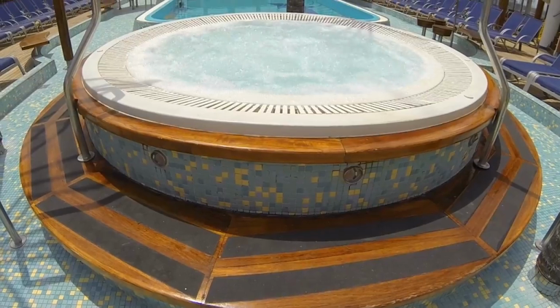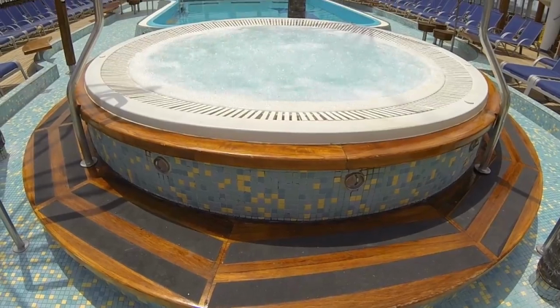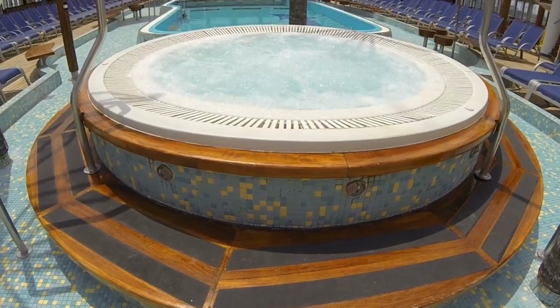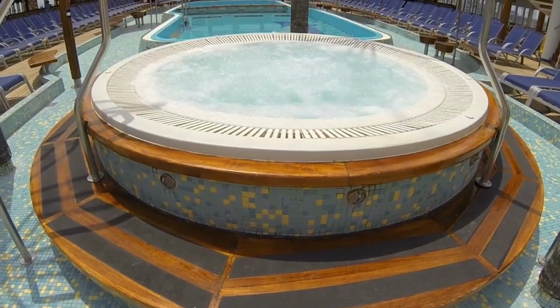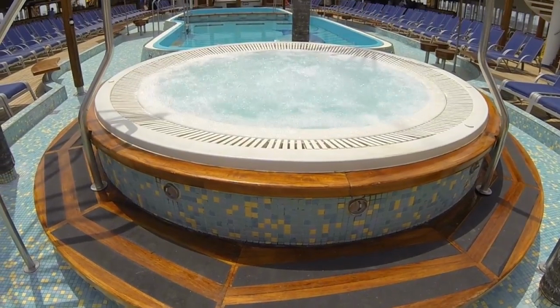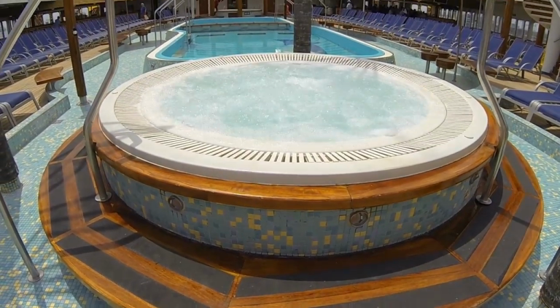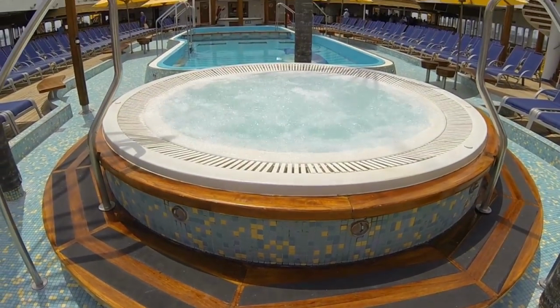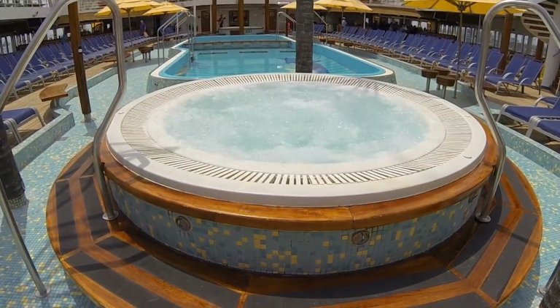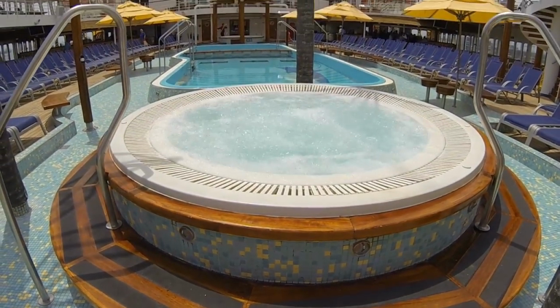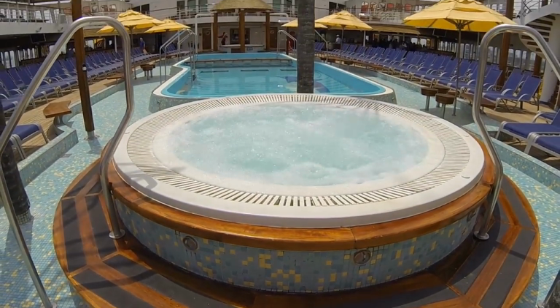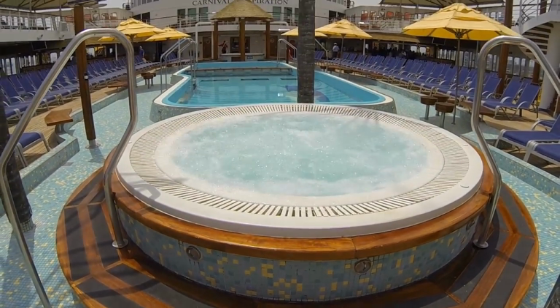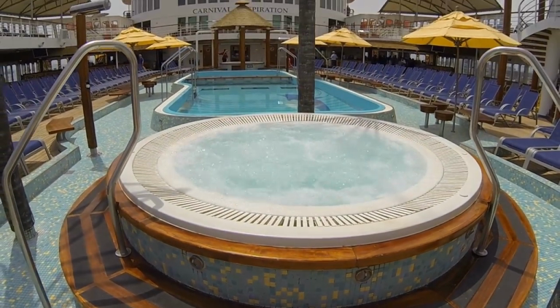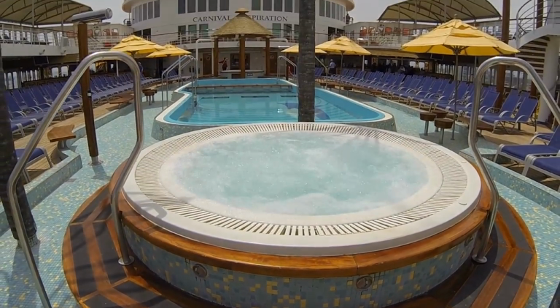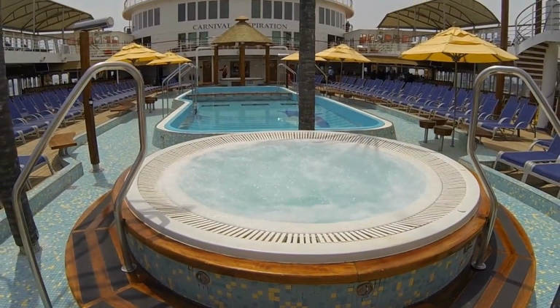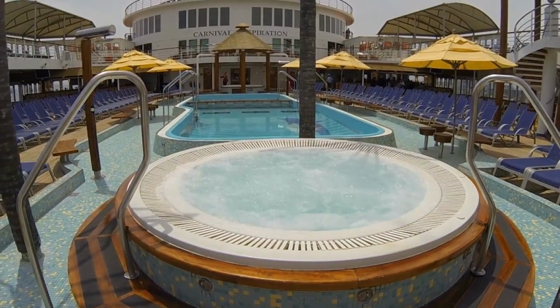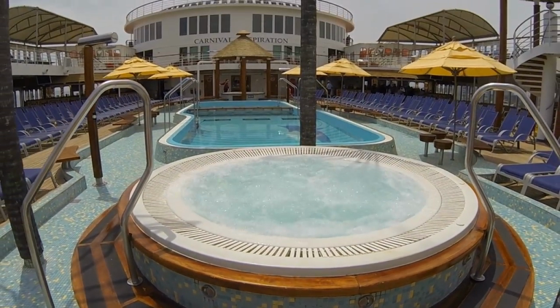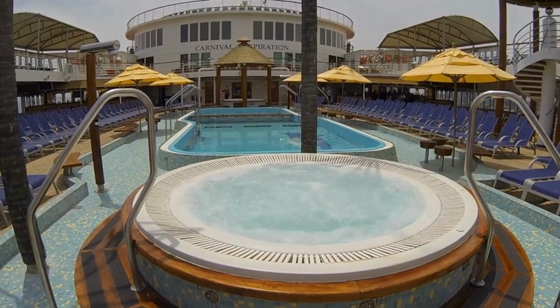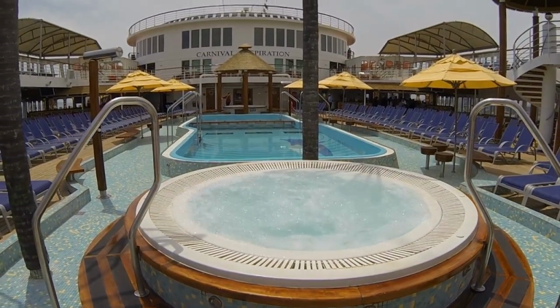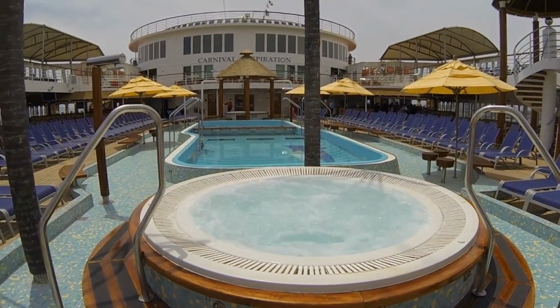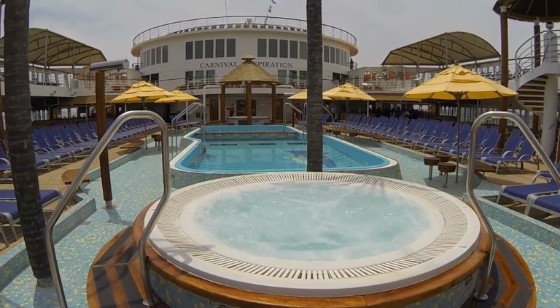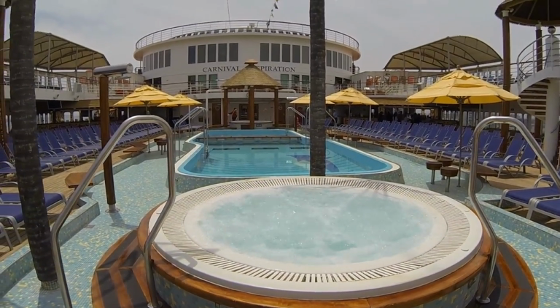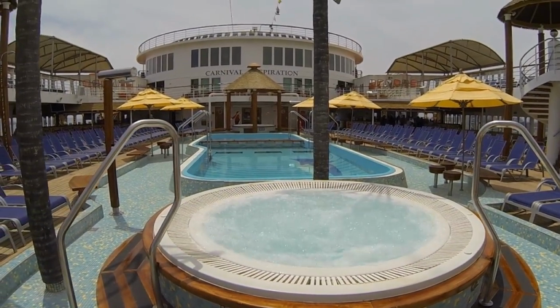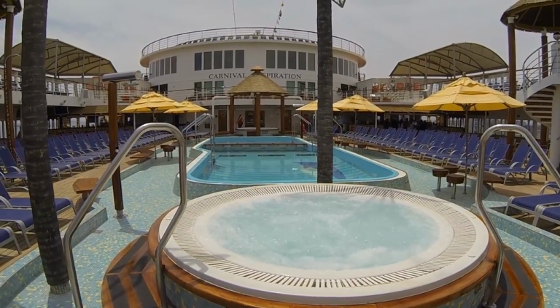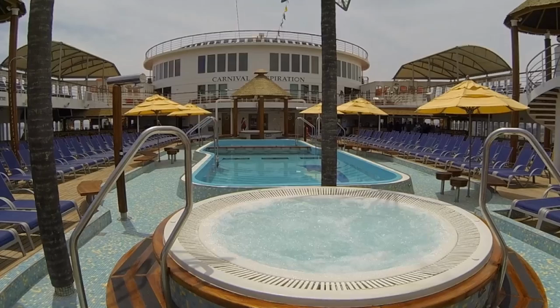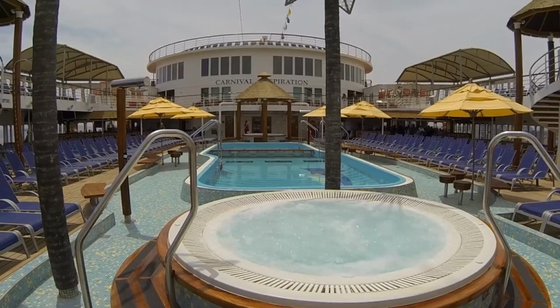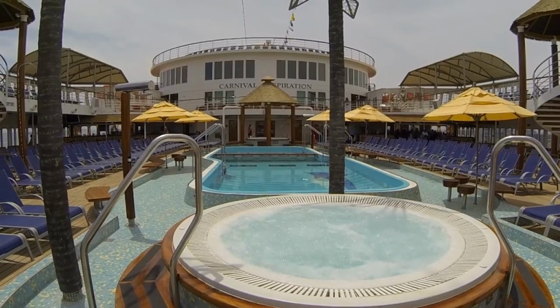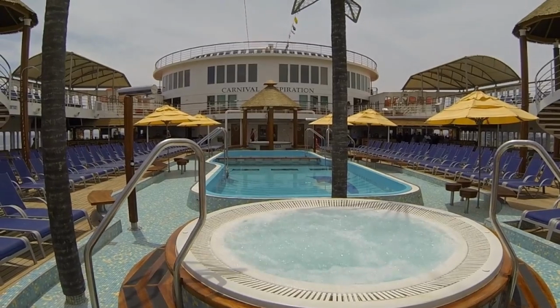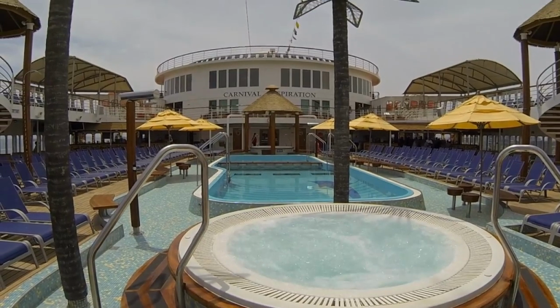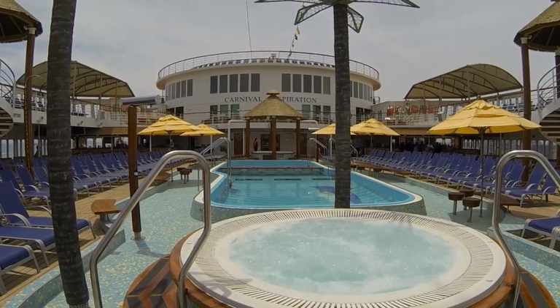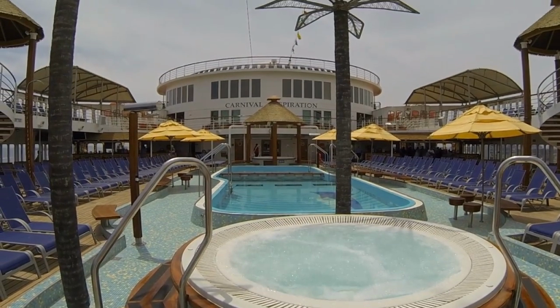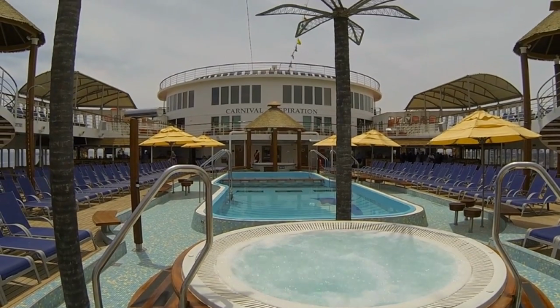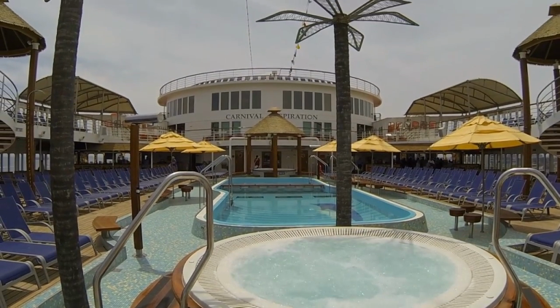If you're looking to enjoy one of the two large whirlpools available, get there early. They're quite popular.